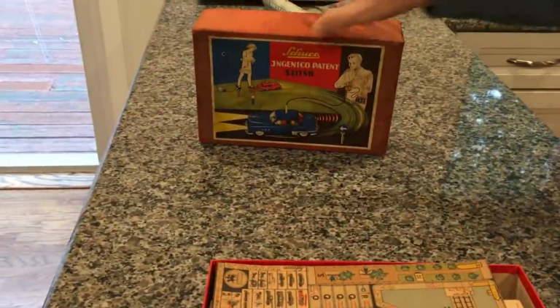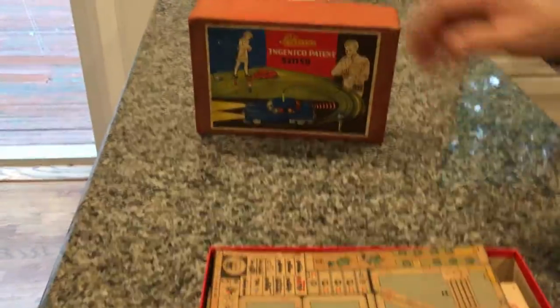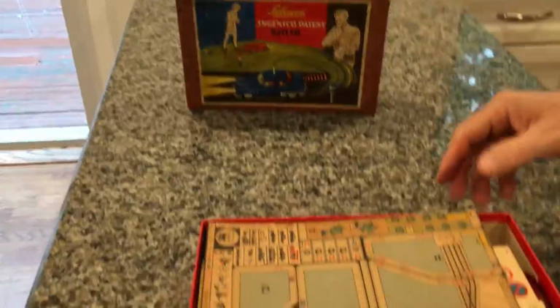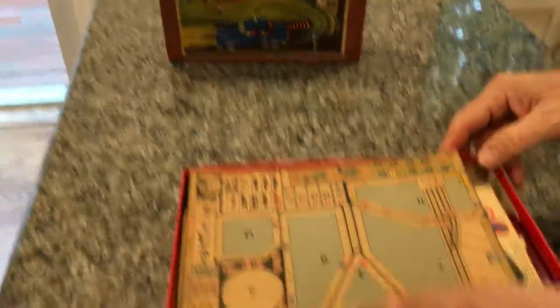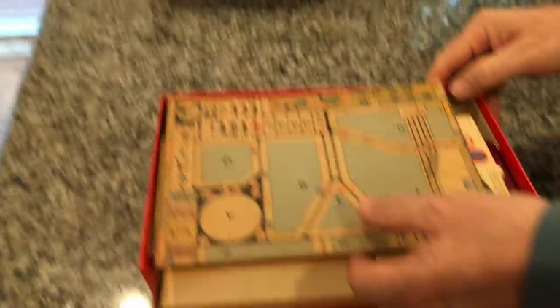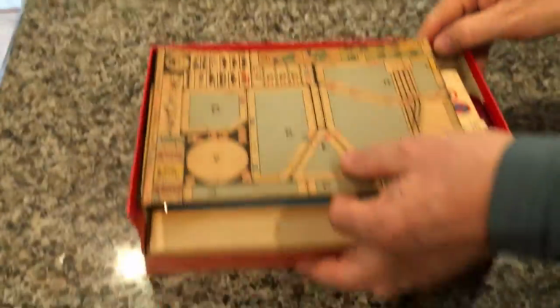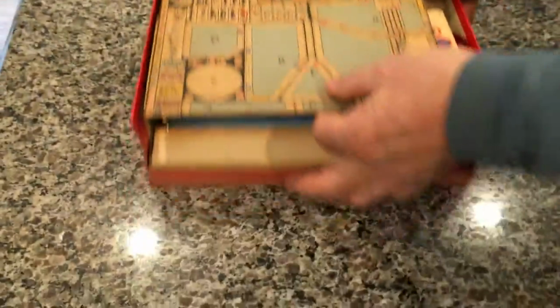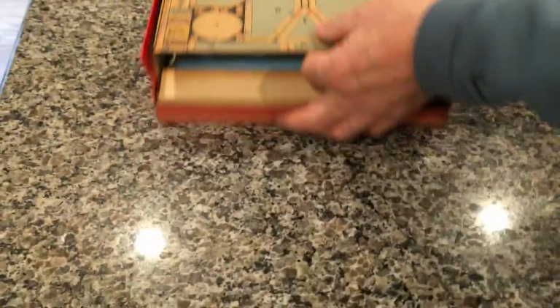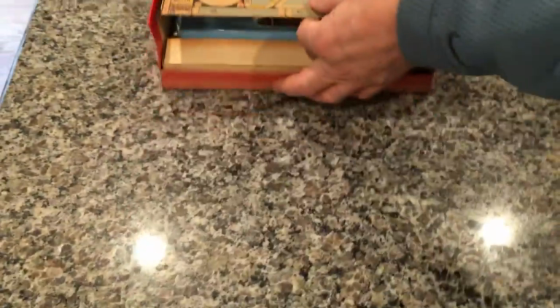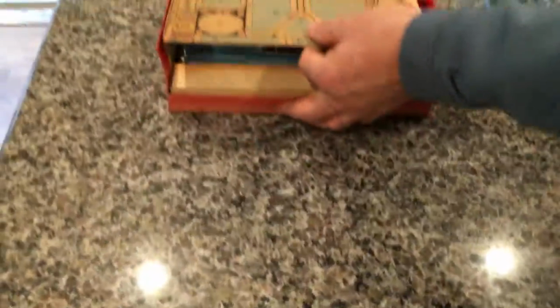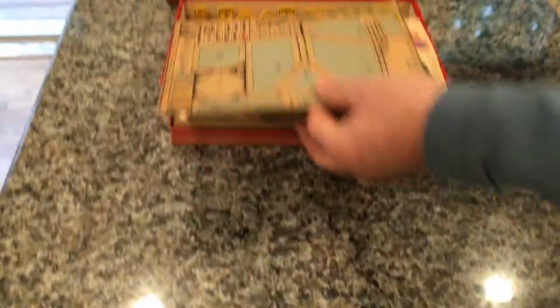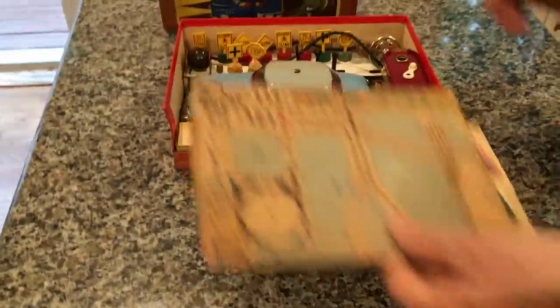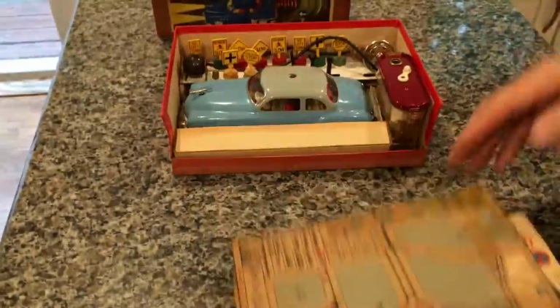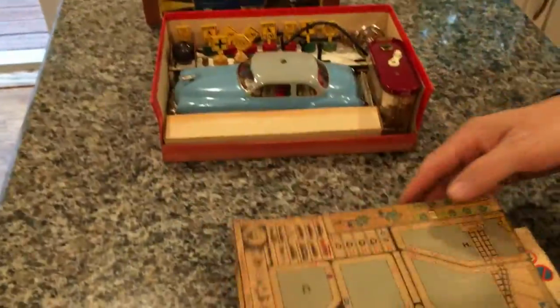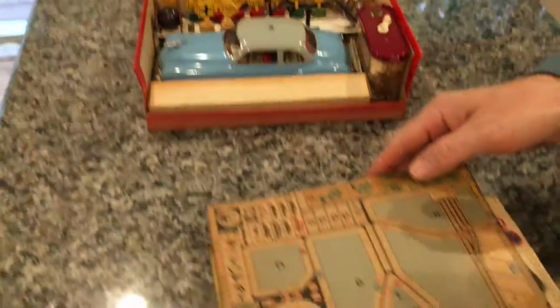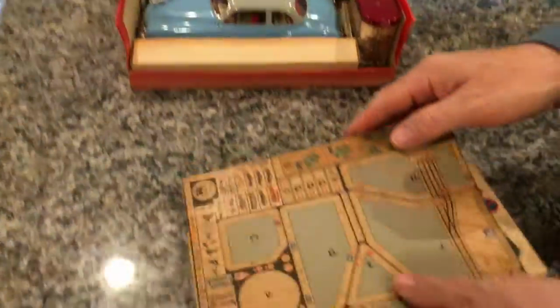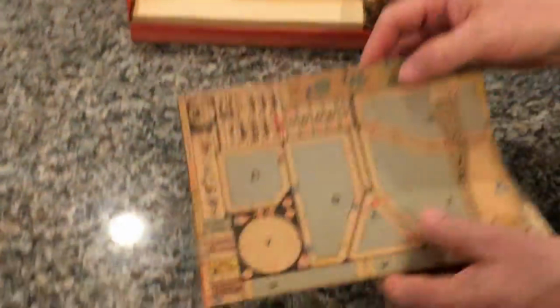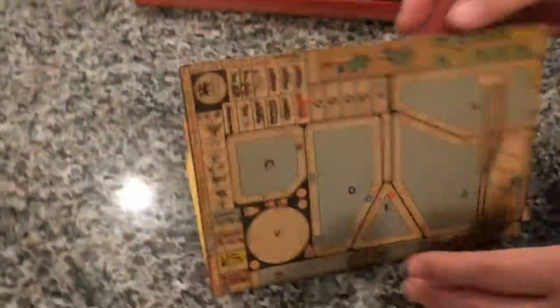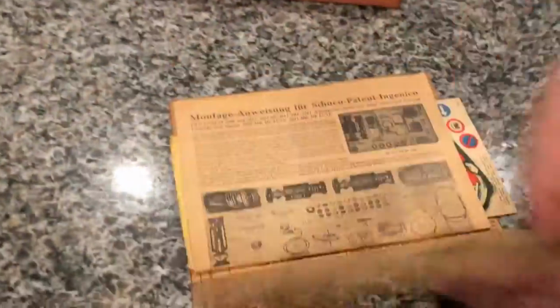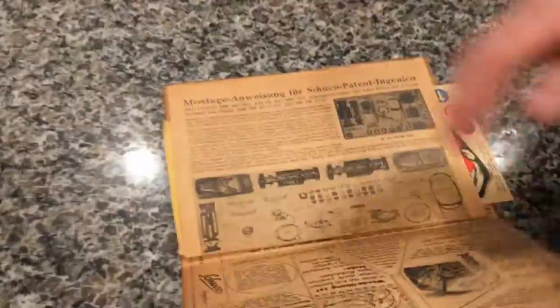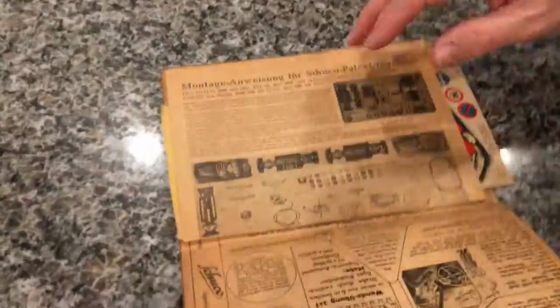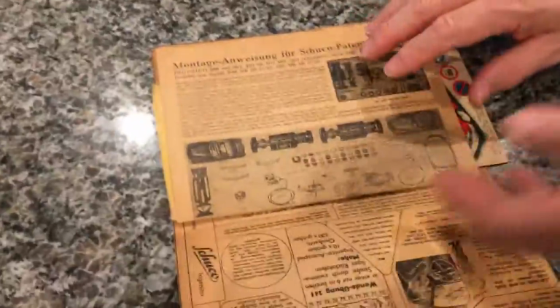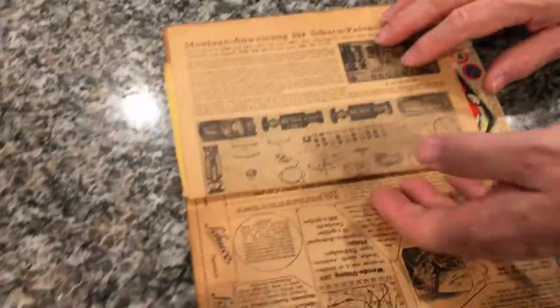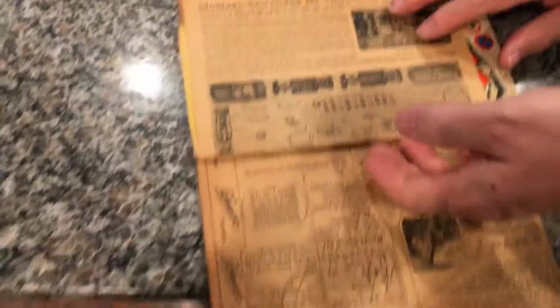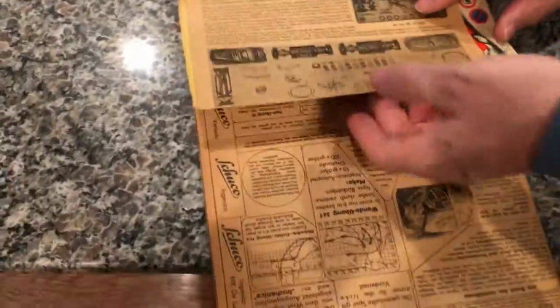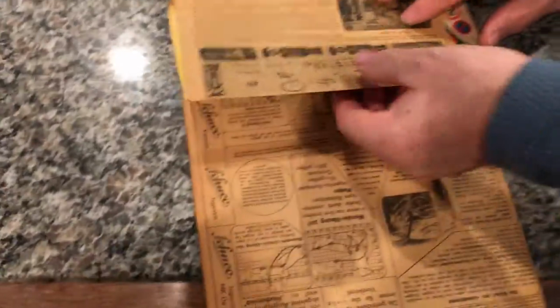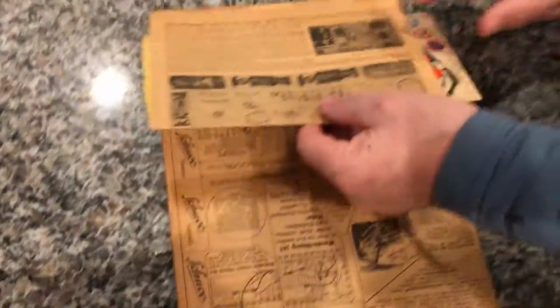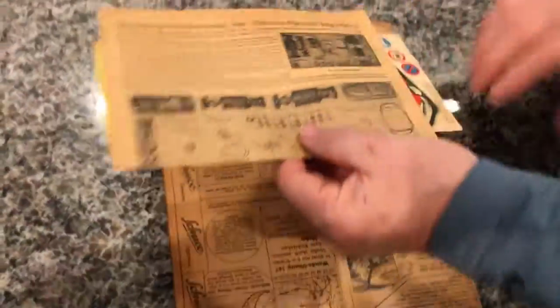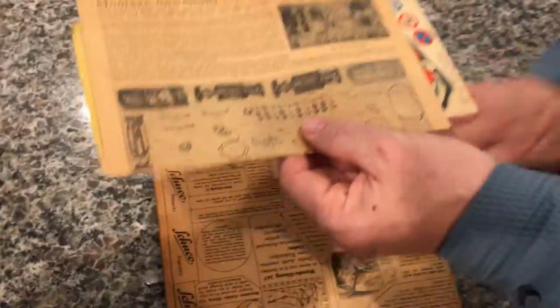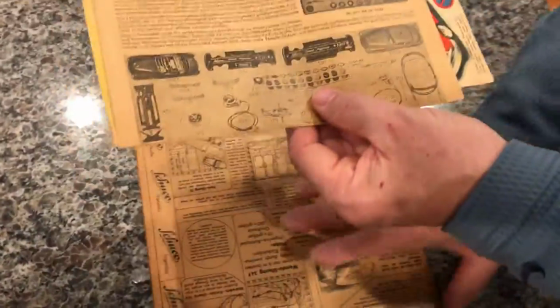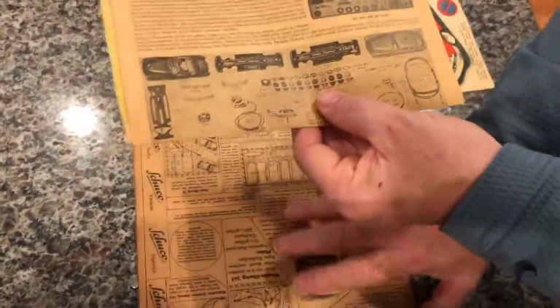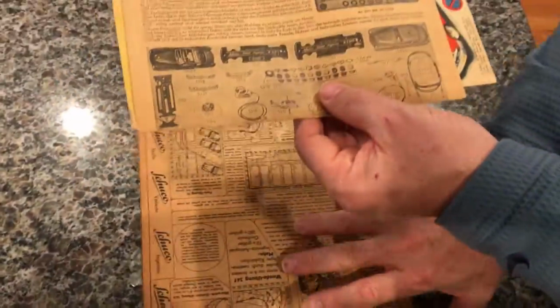You have all of the original paperwork here, and as you can see, it's very old and brittle.